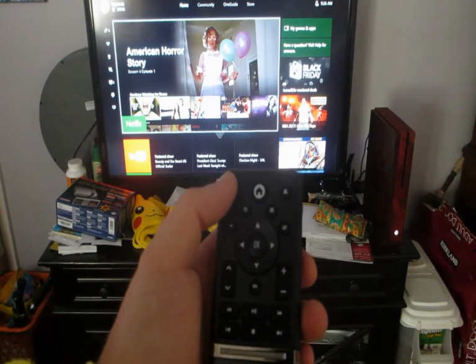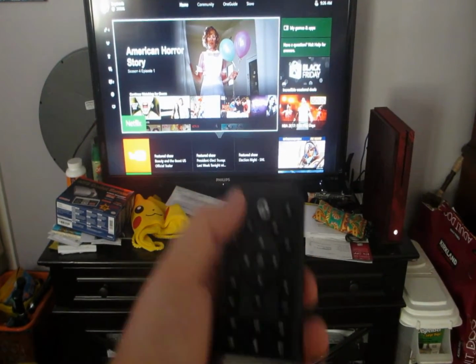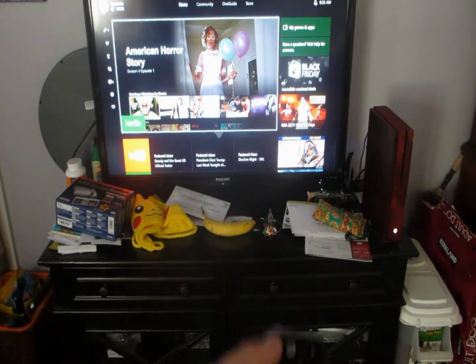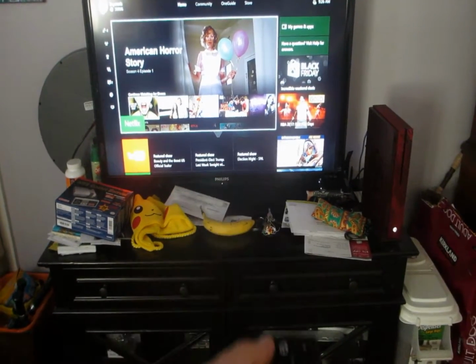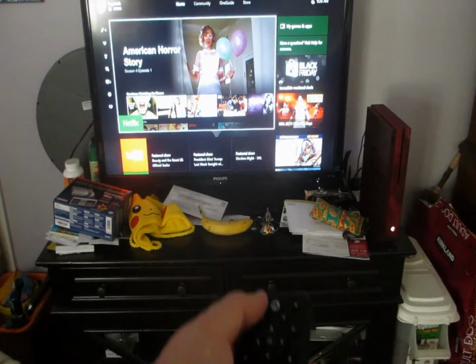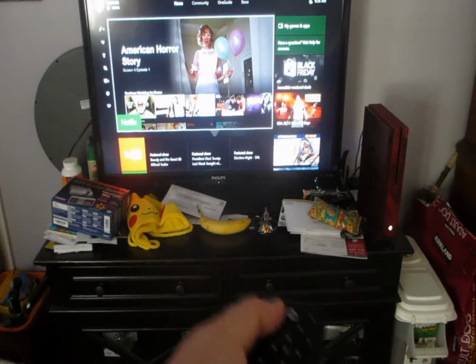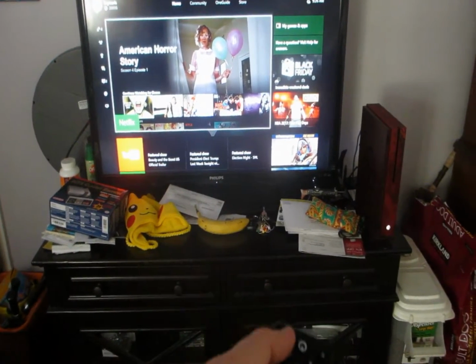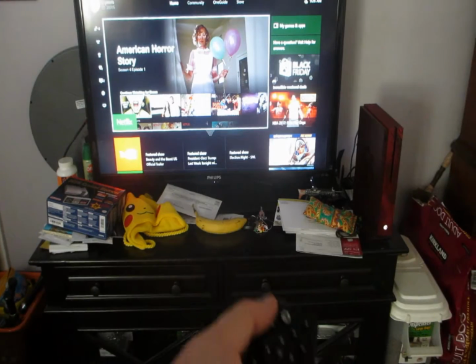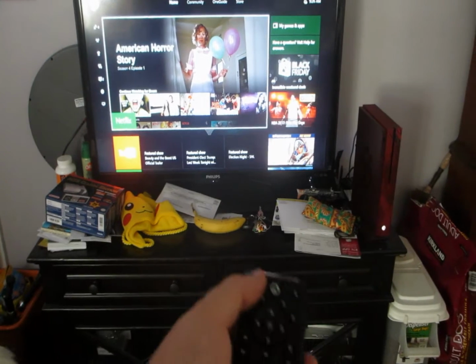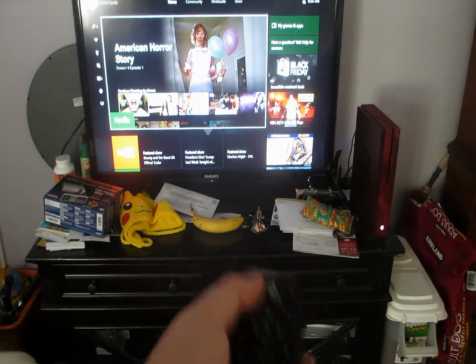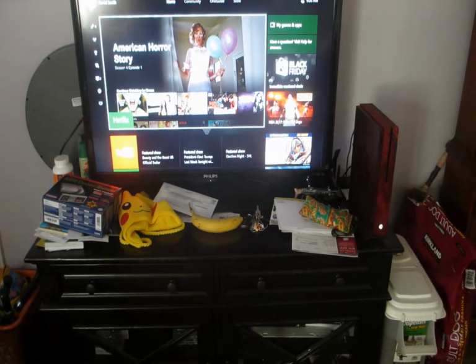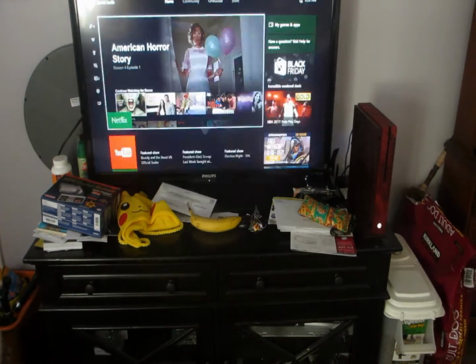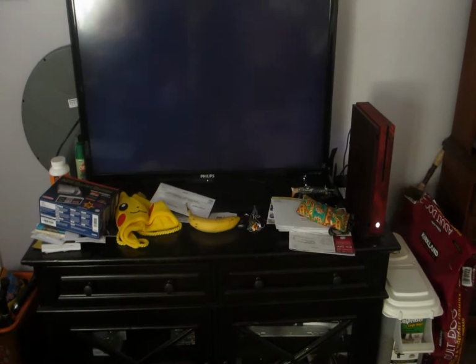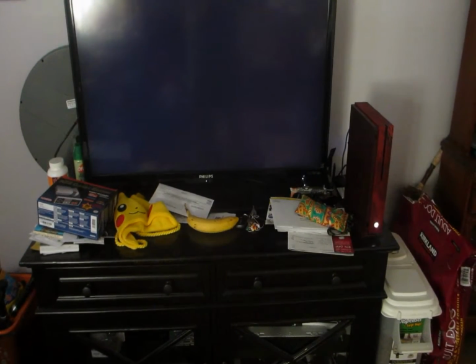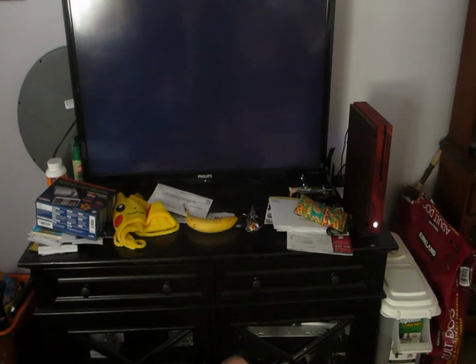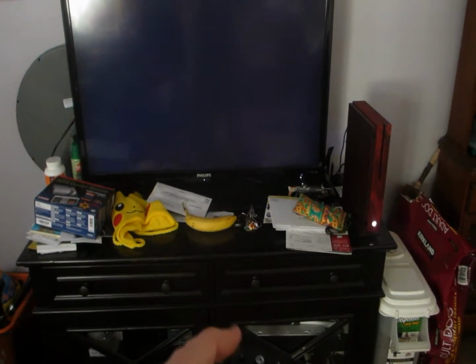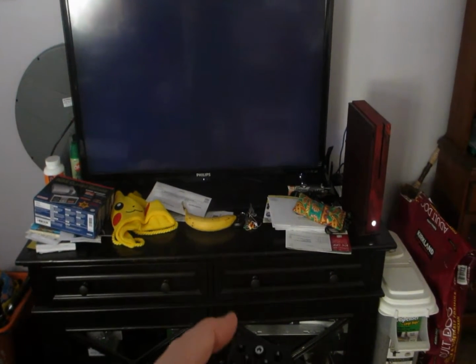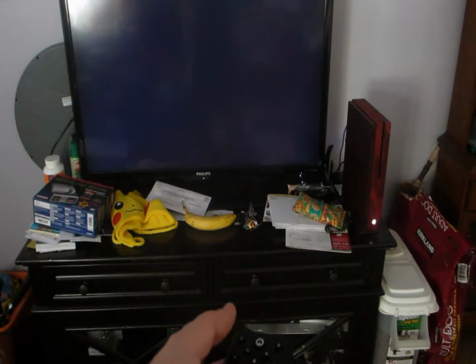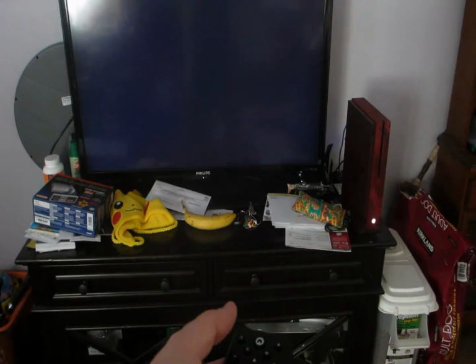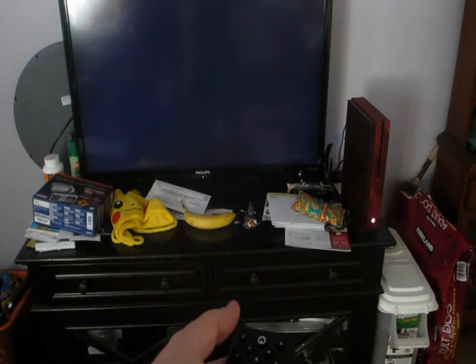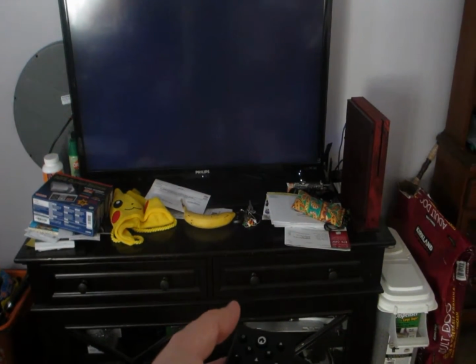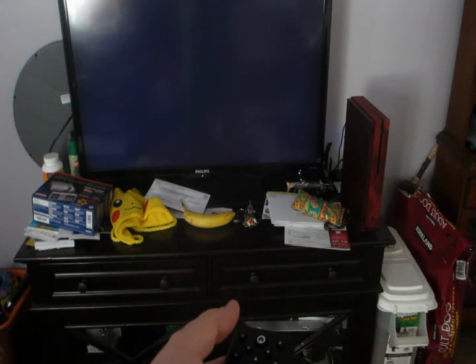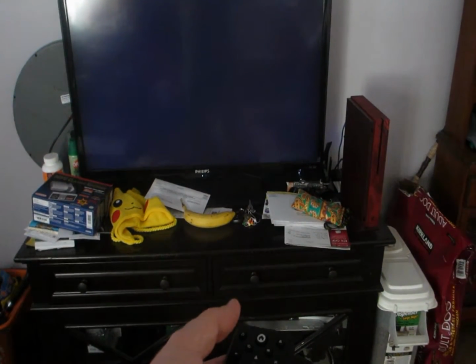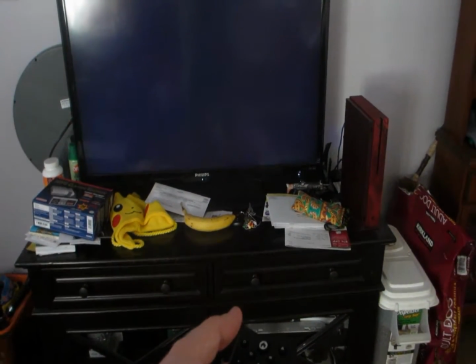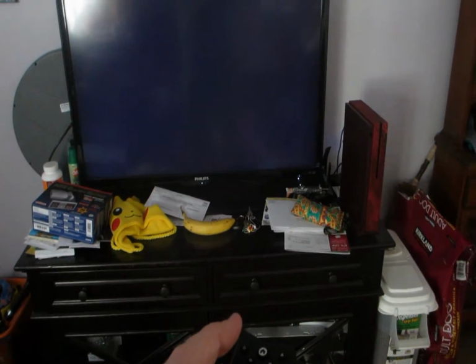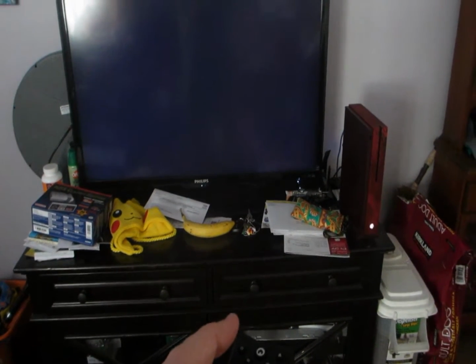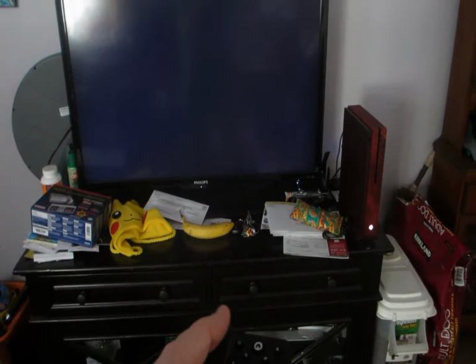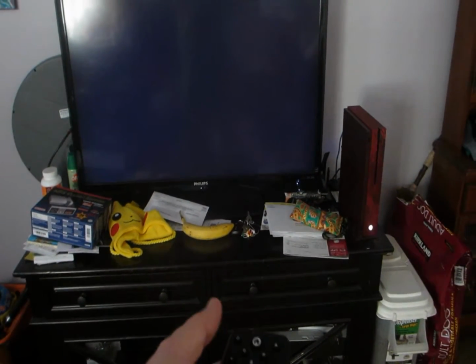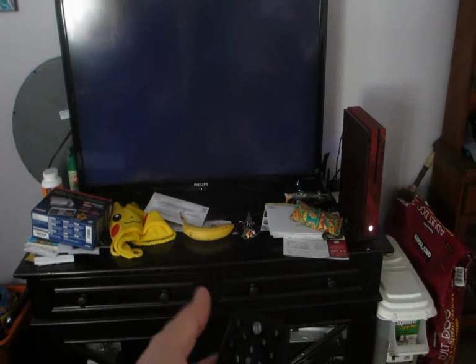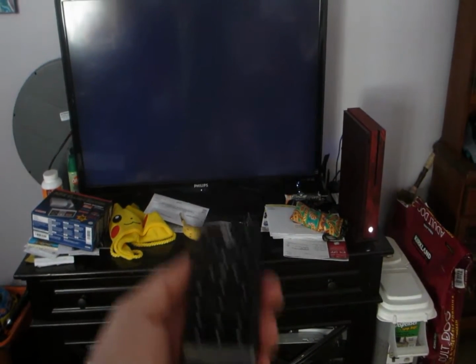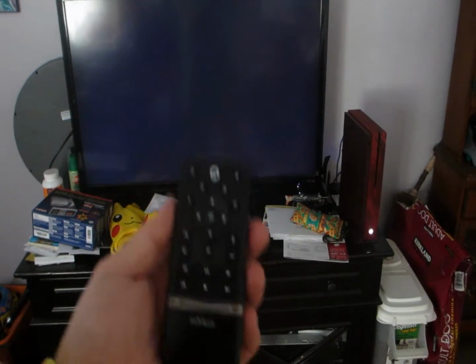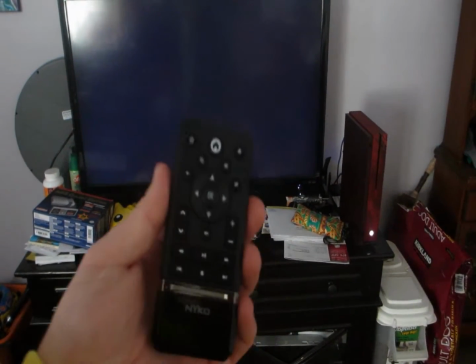Let's see if it will turn it back off — beautiful. Alright, well there you go.